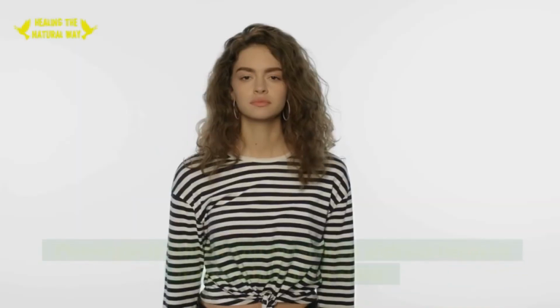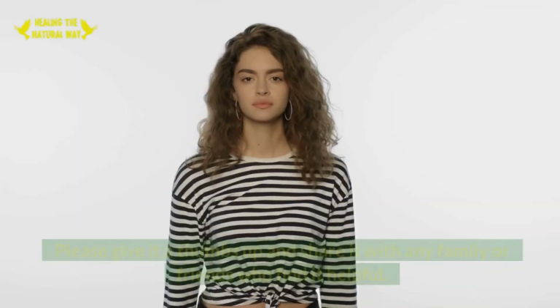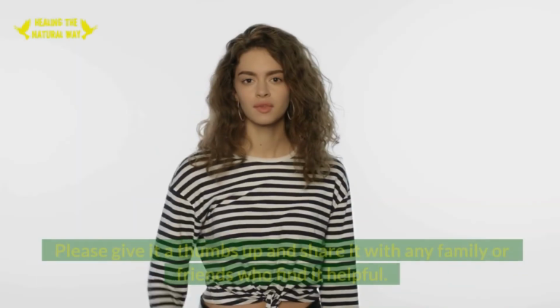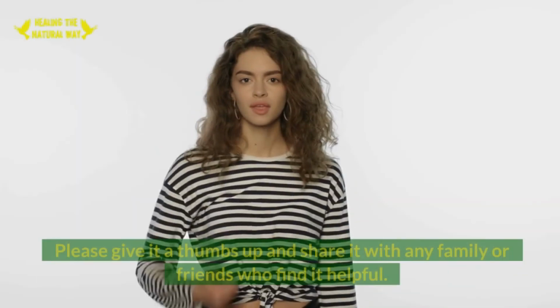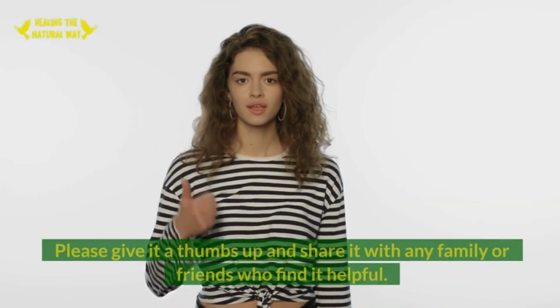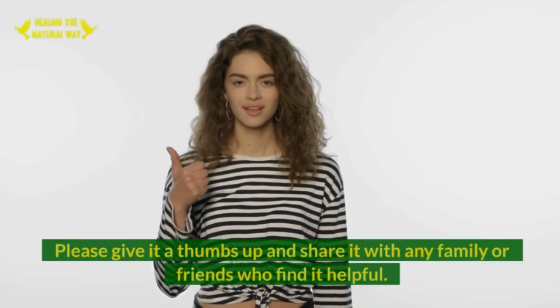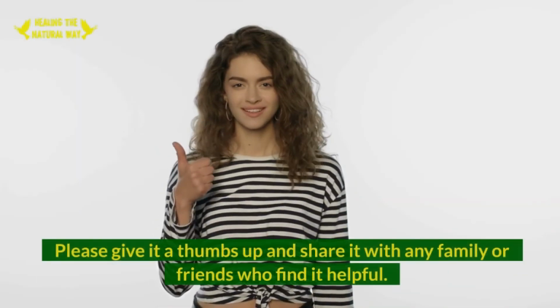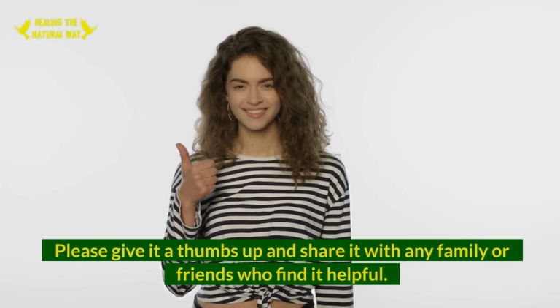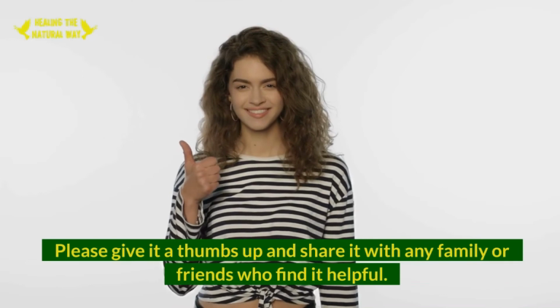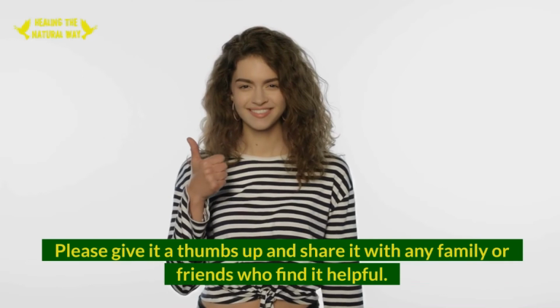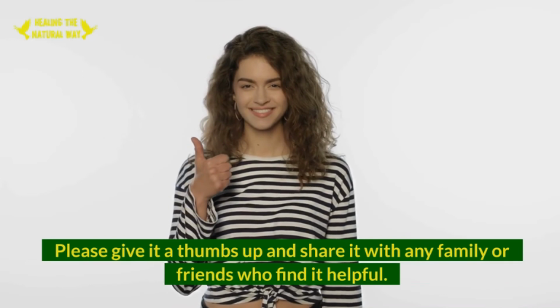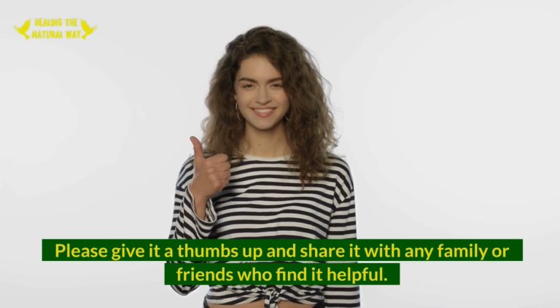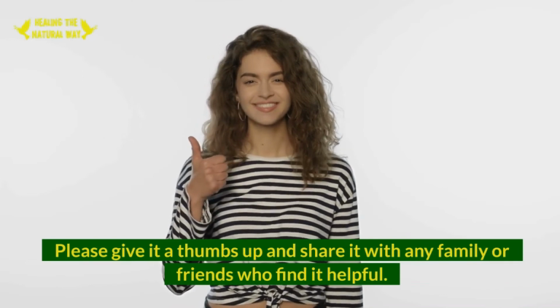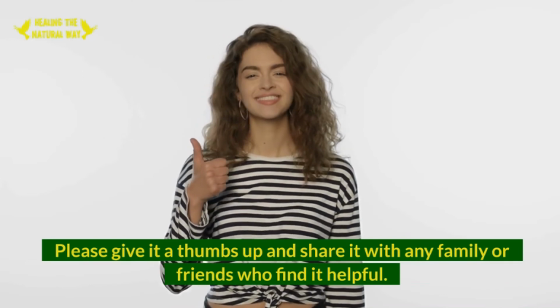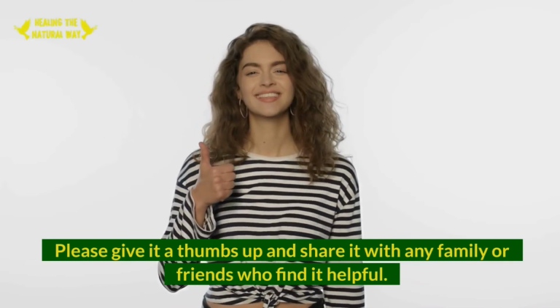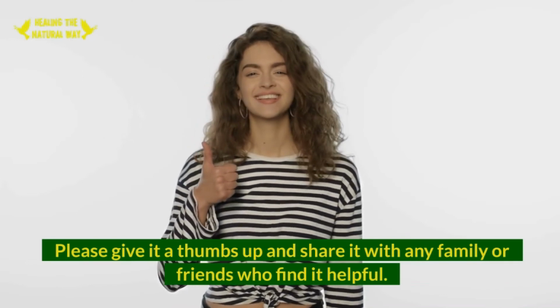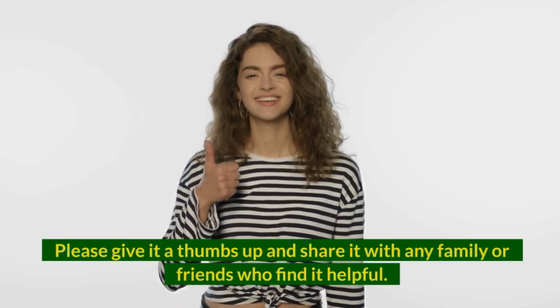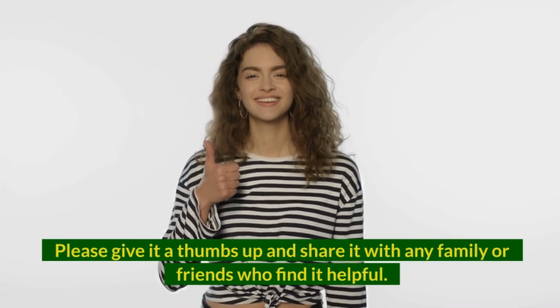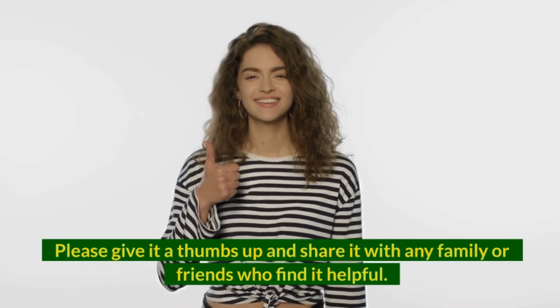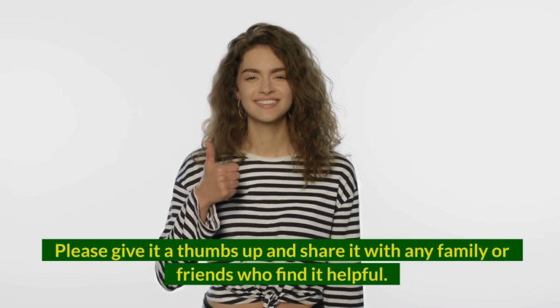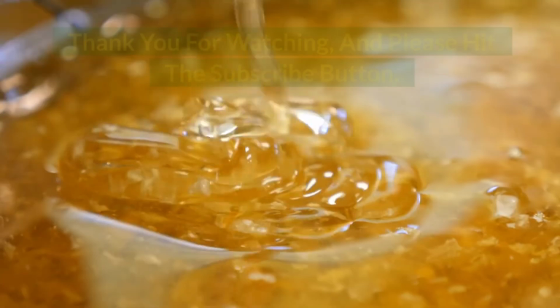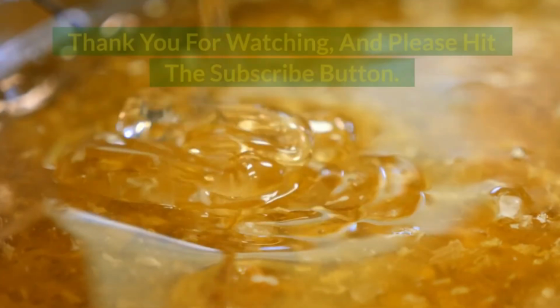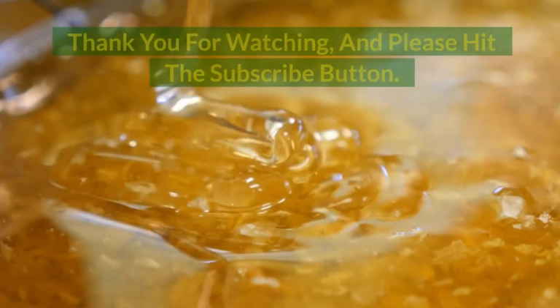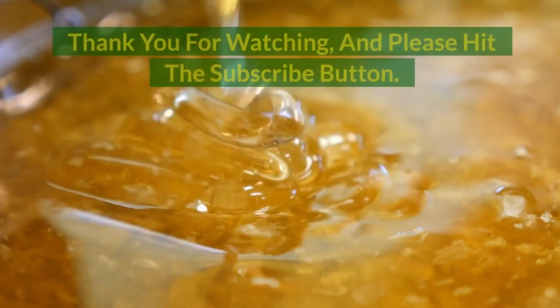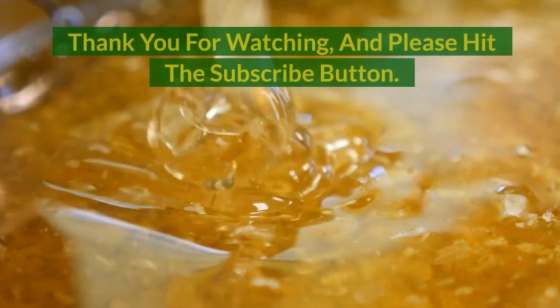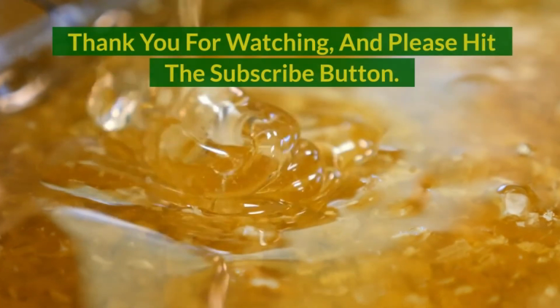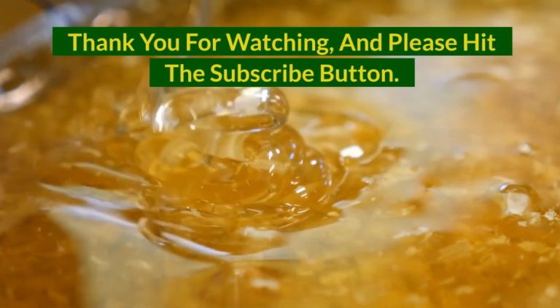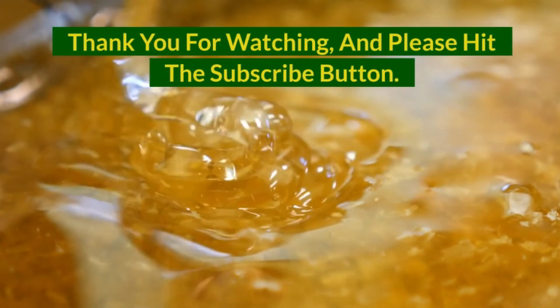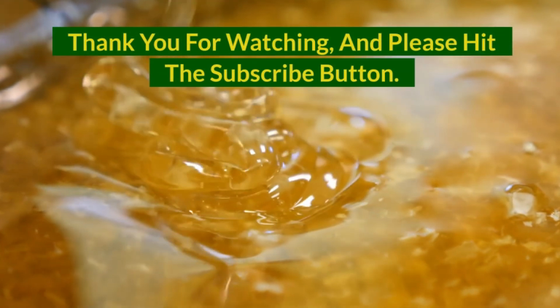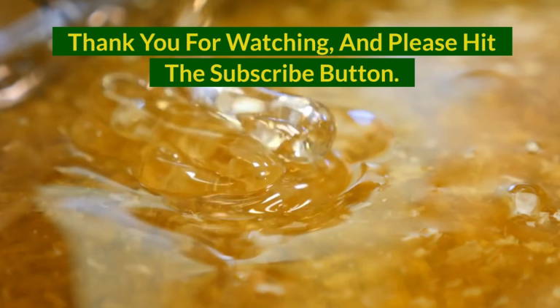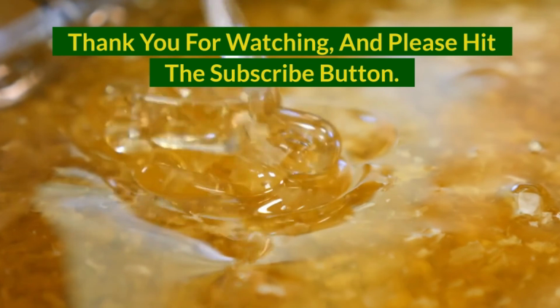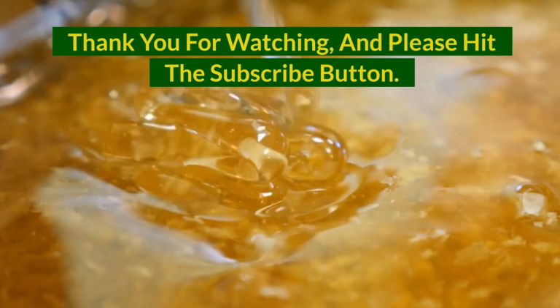Please give it a thumbs up and share it with any family or friends who find it helpful. Thank you for watching, and please hit the subscribe button.